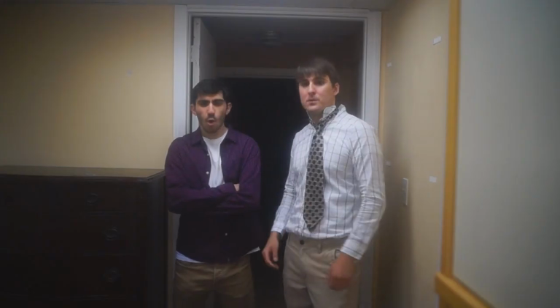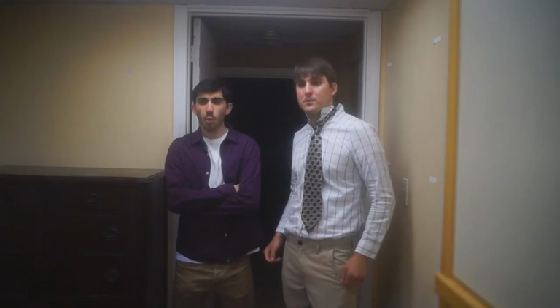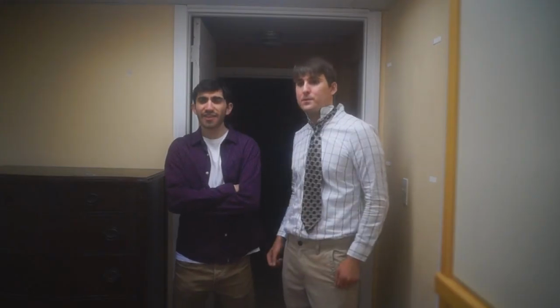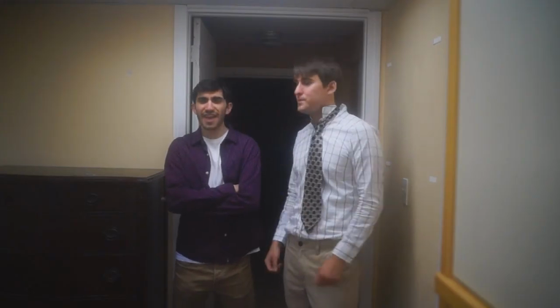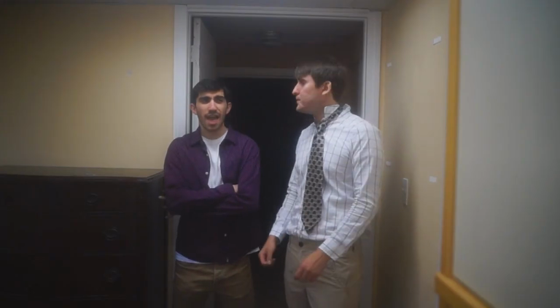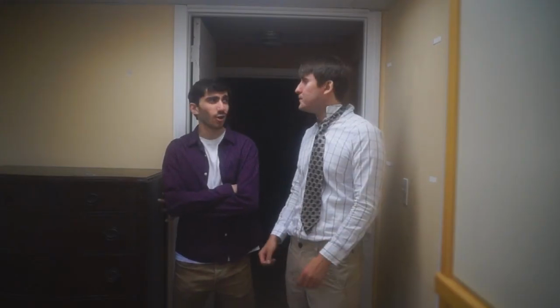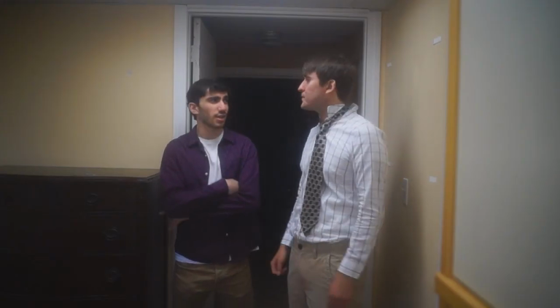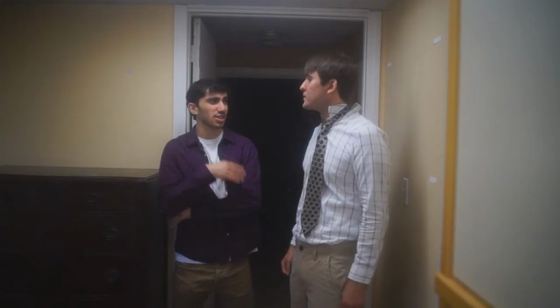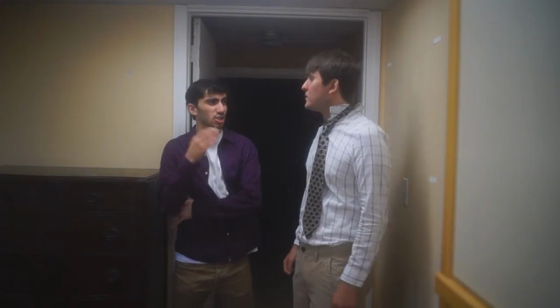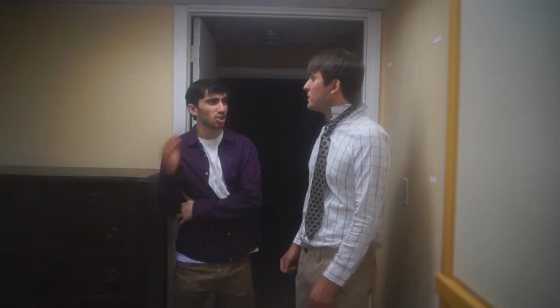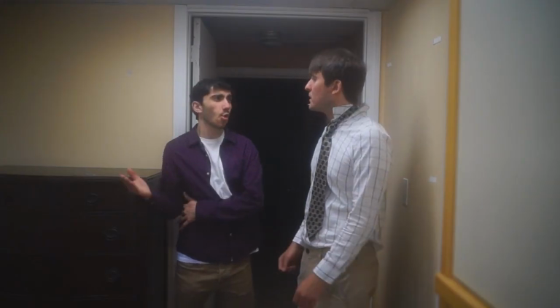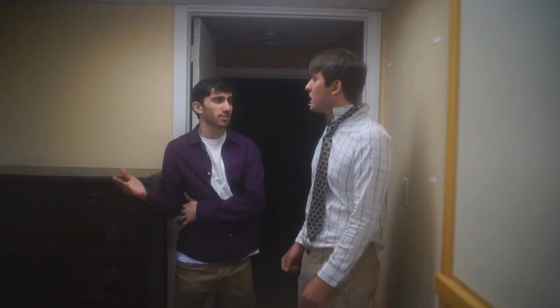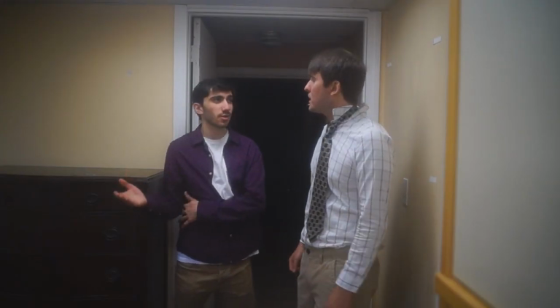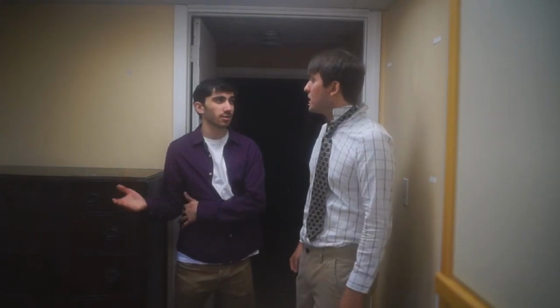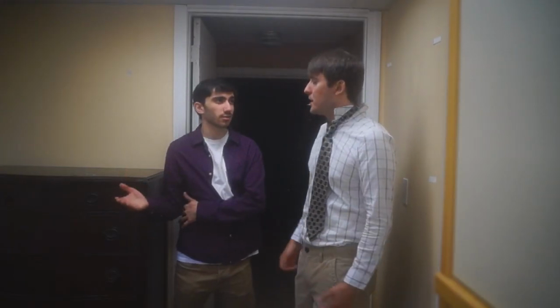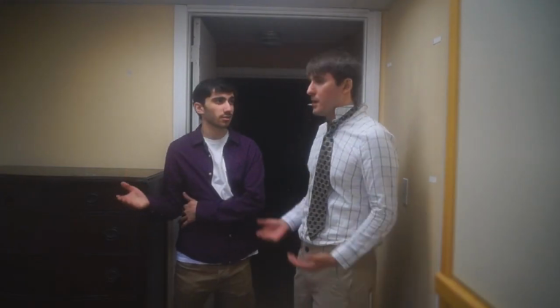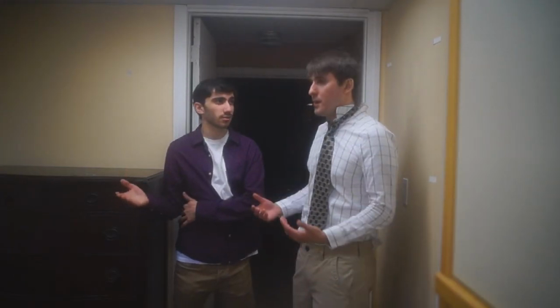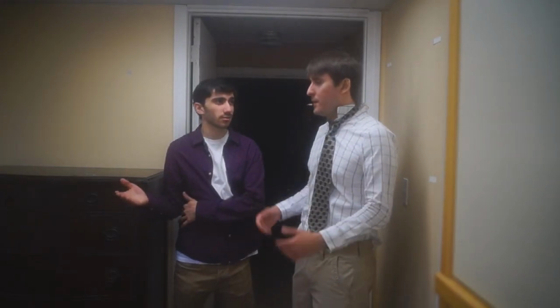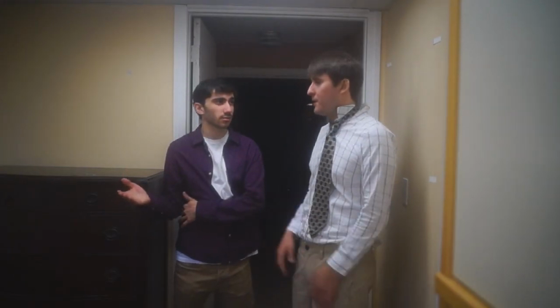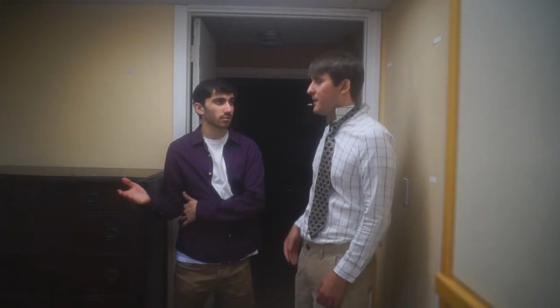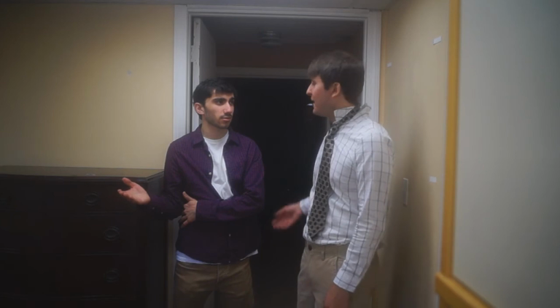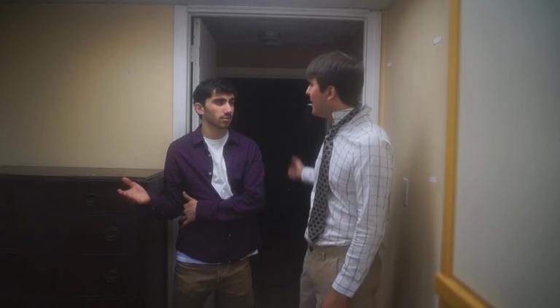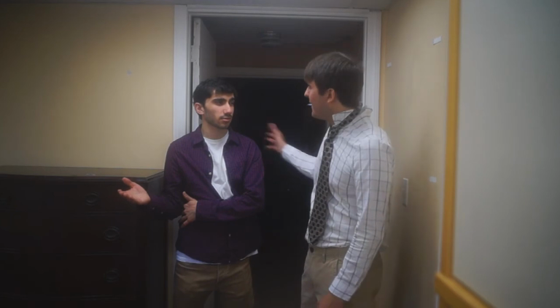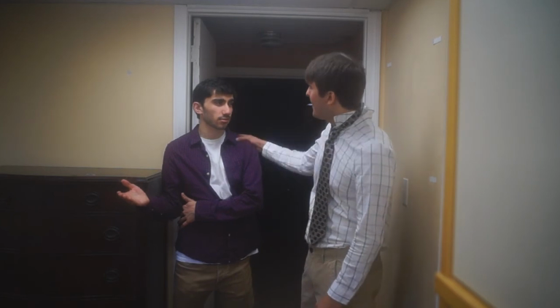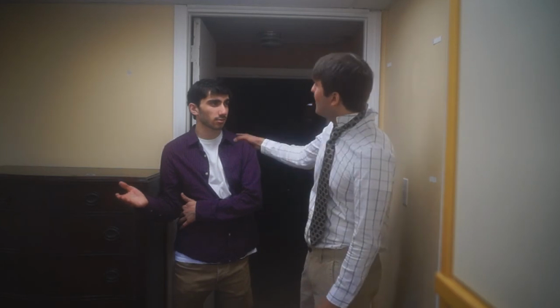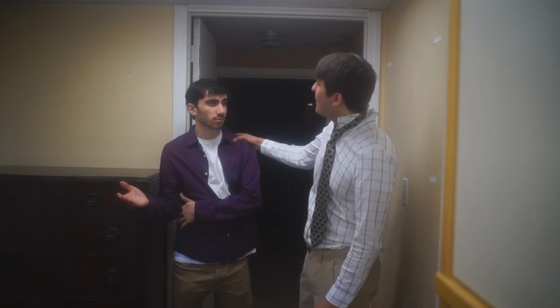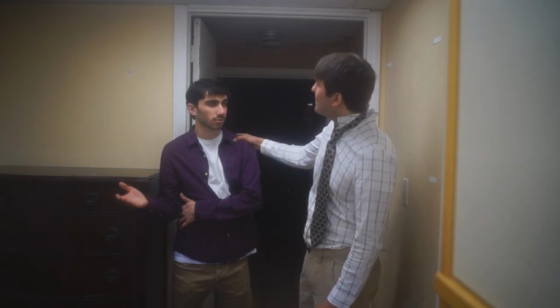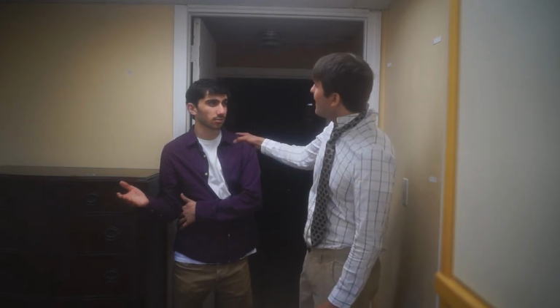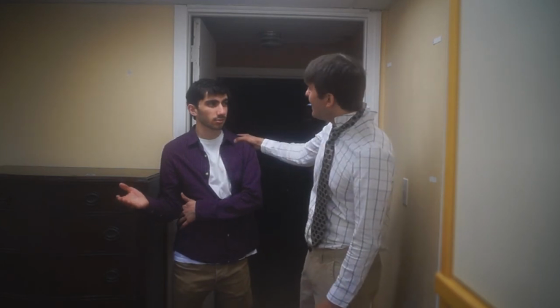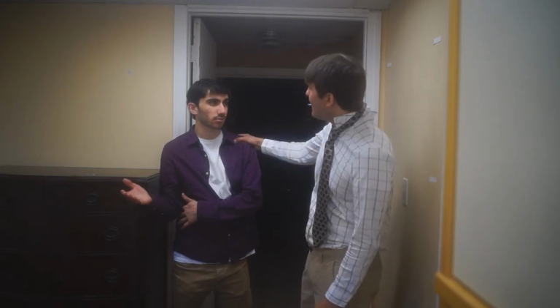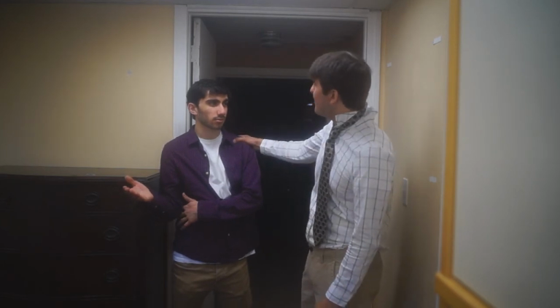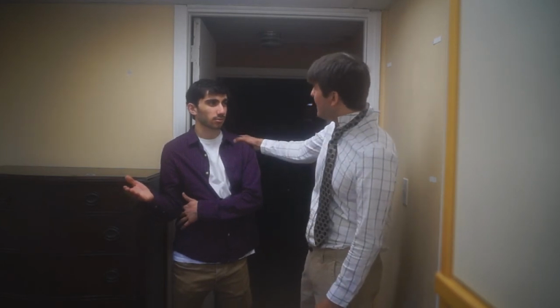Why the hell is it so much money? Finally — welcome to LA, buddy.